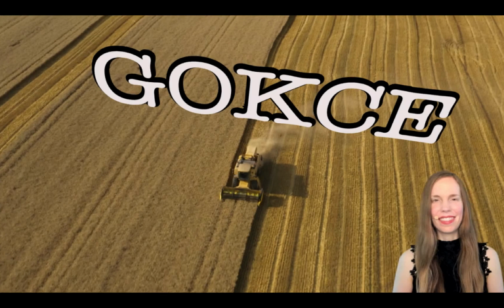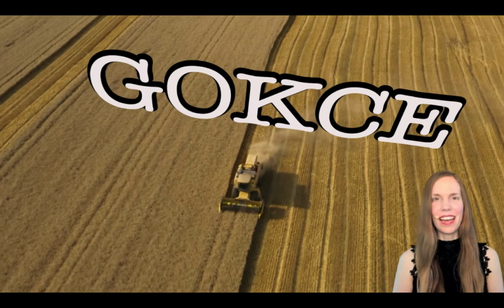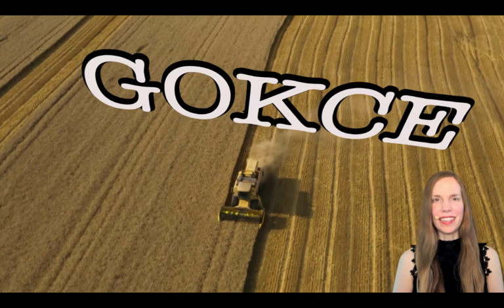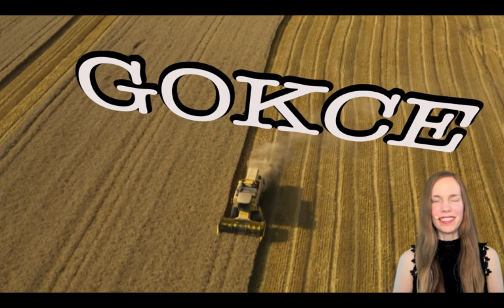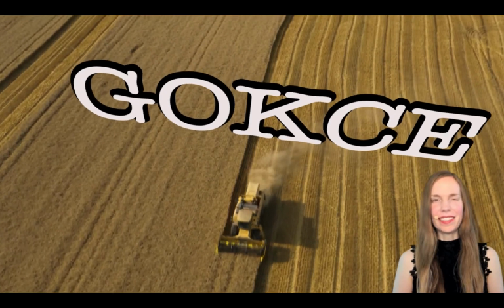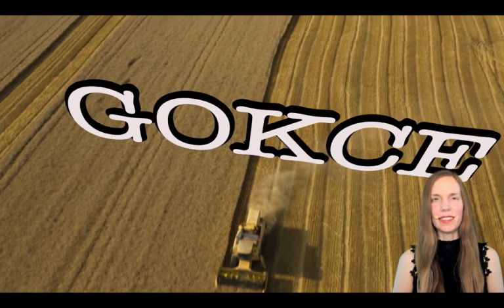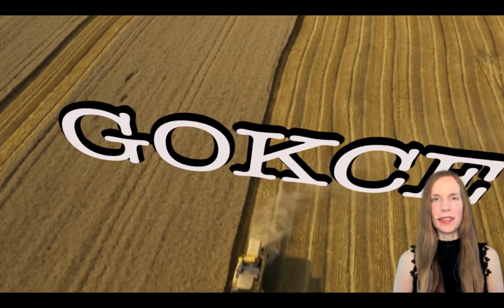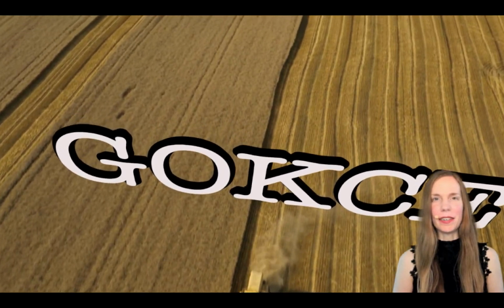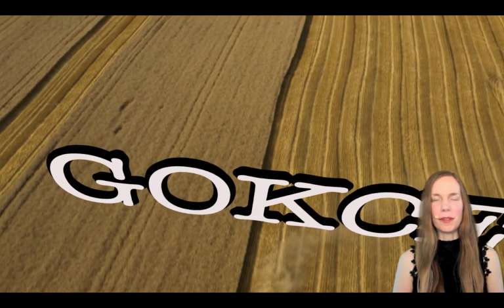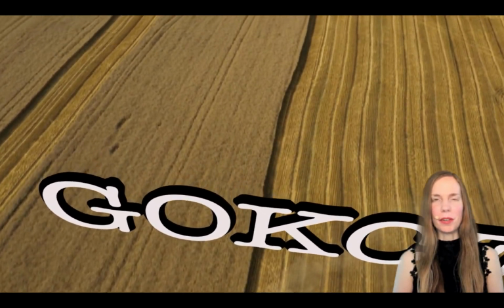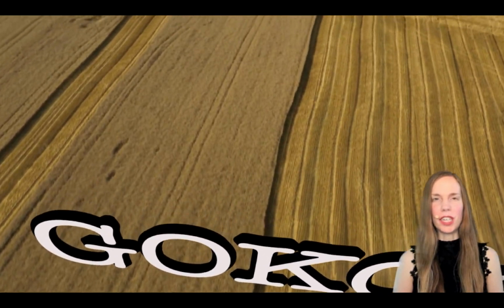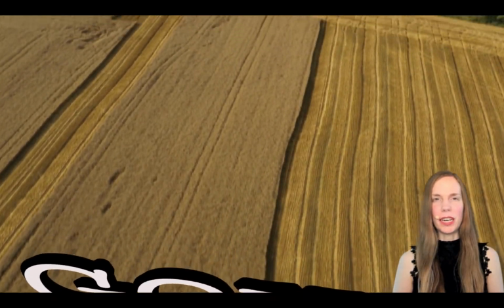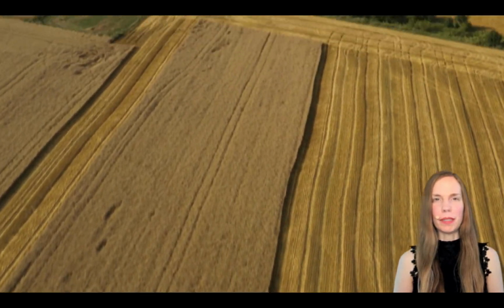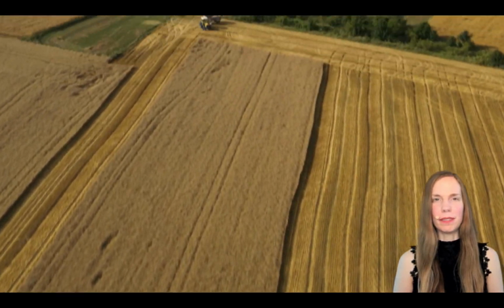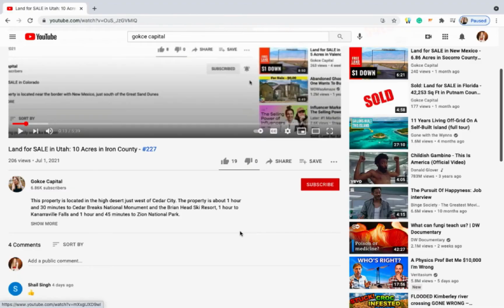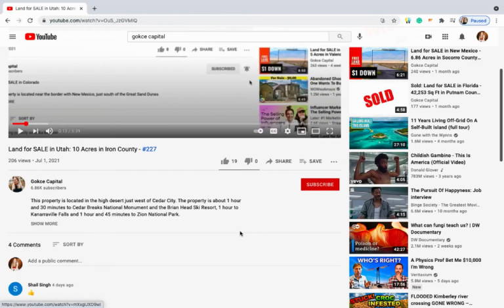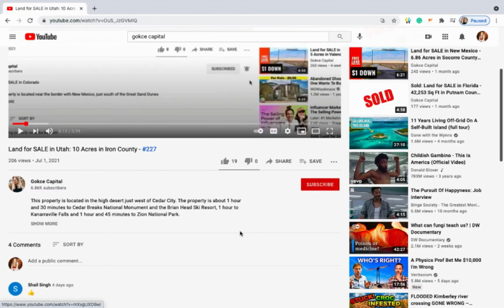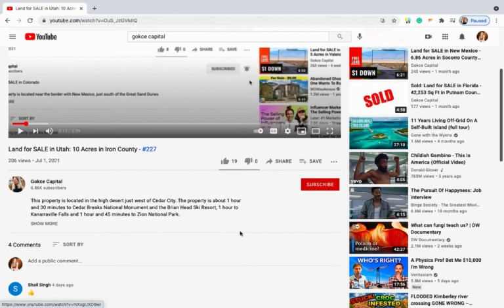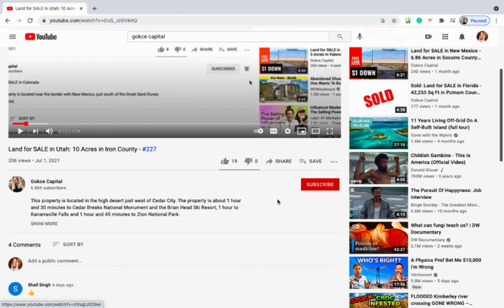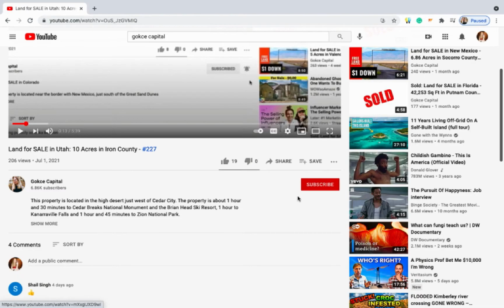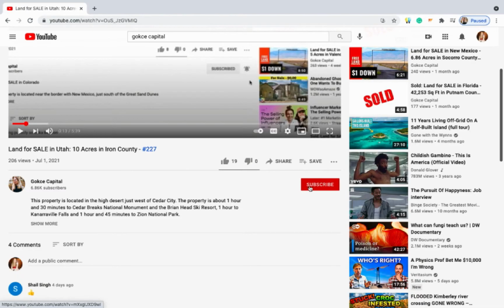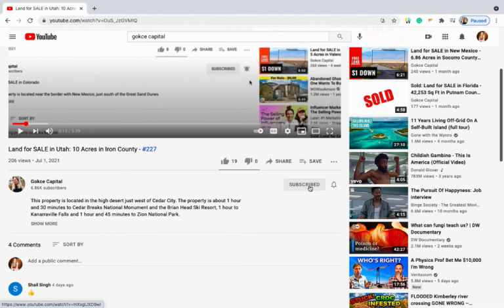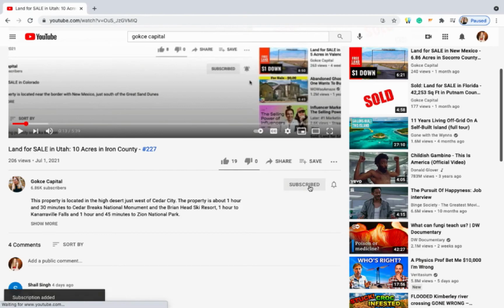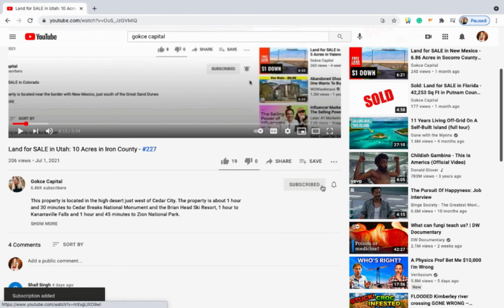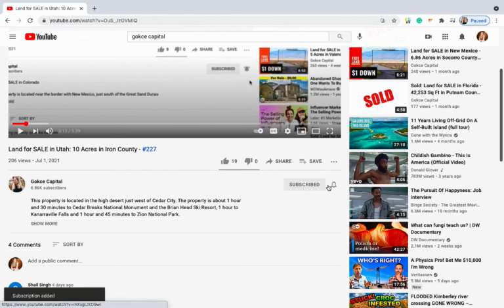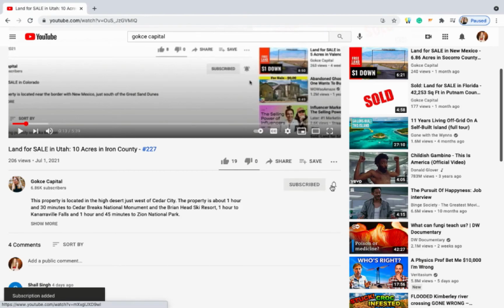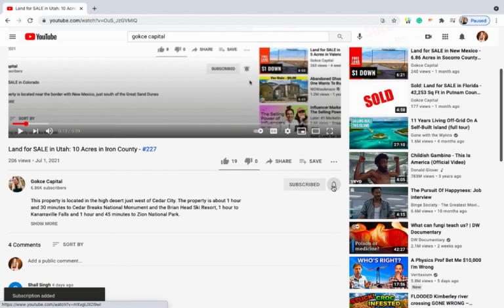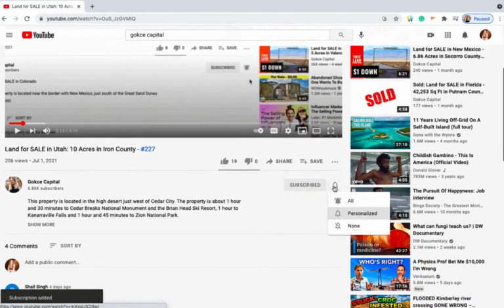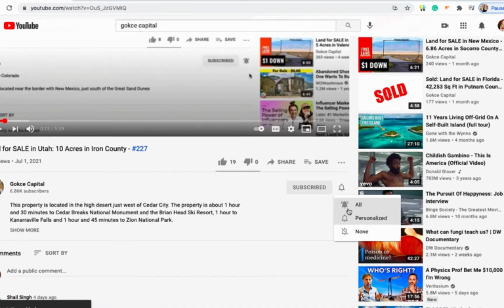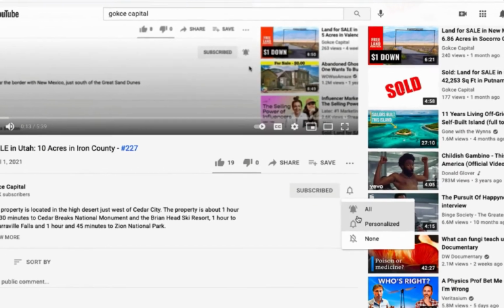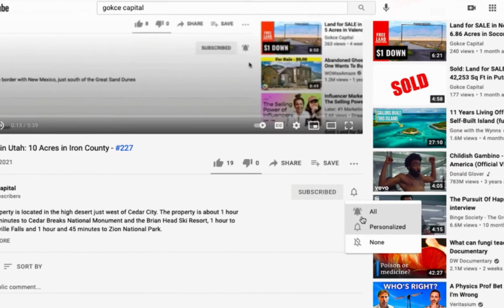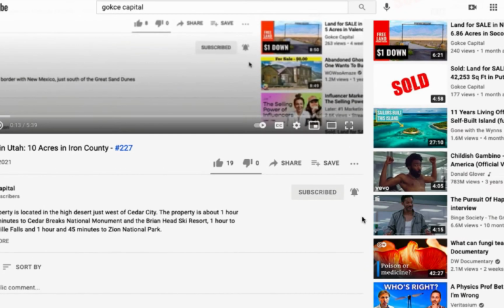Hi guys, this is Erika from Gokche Capital. Before I begin, be sure to subscribe to our YouTube channel and turn on notifications.